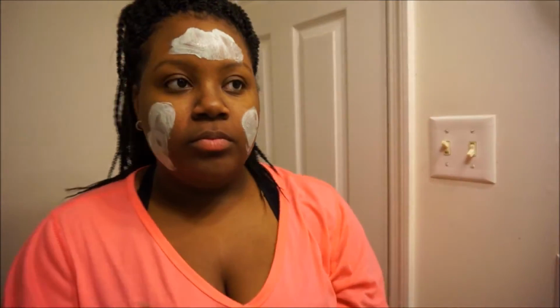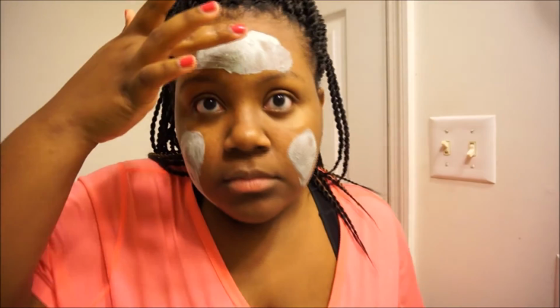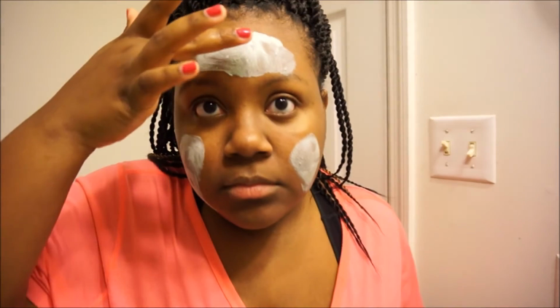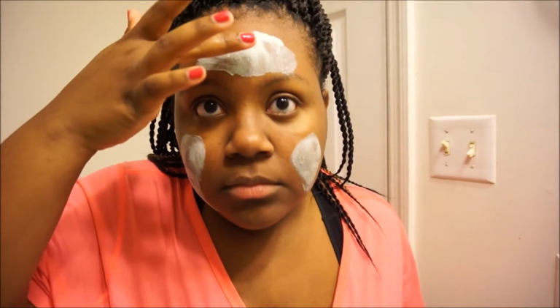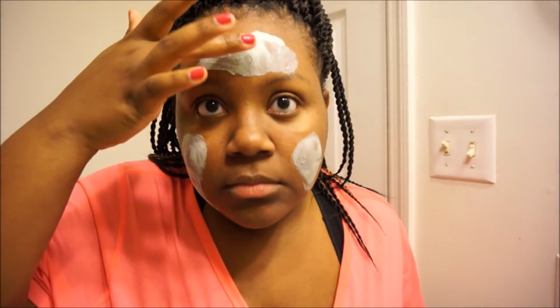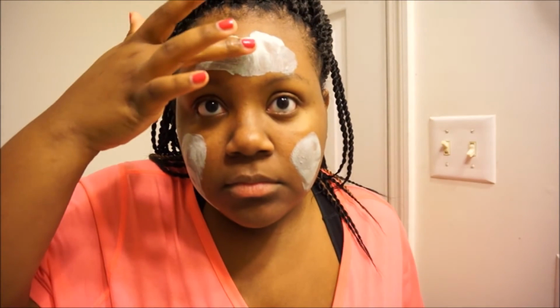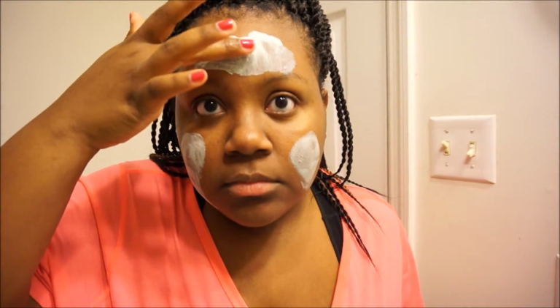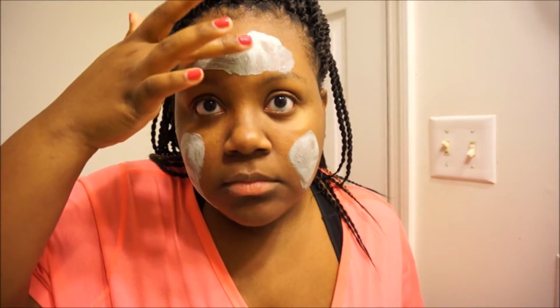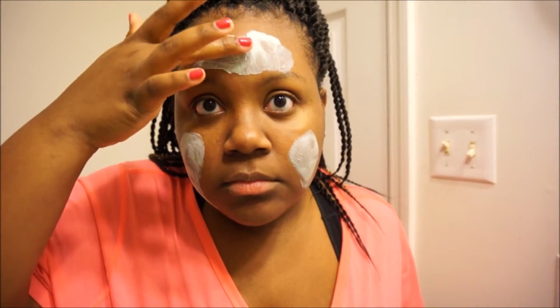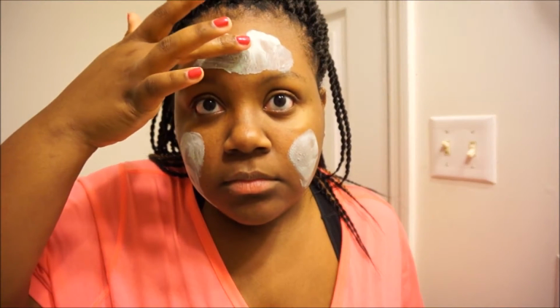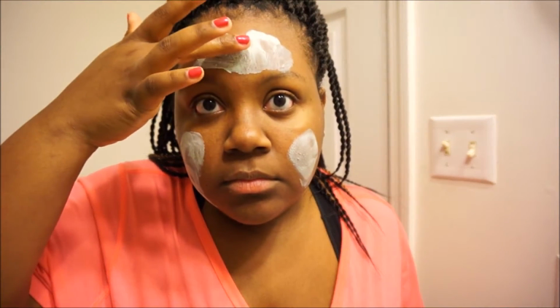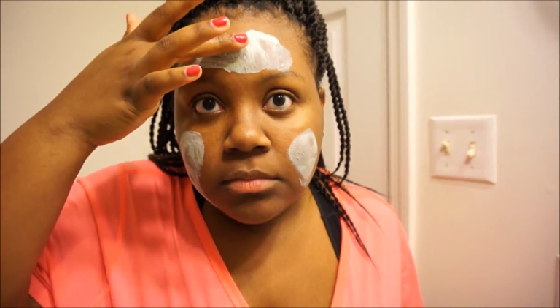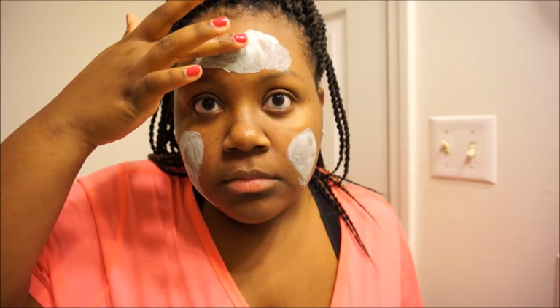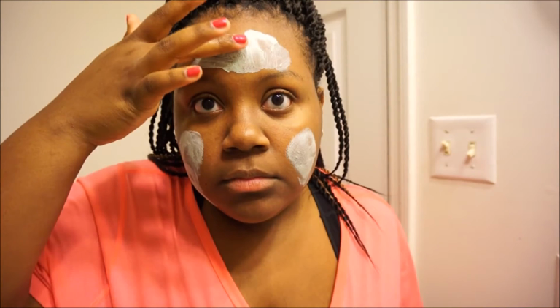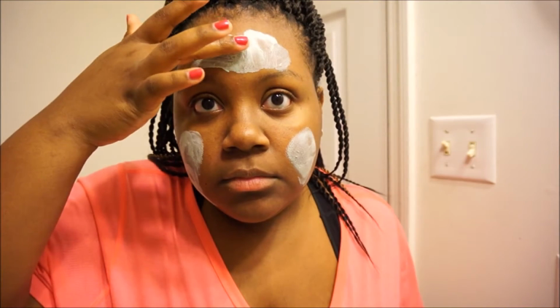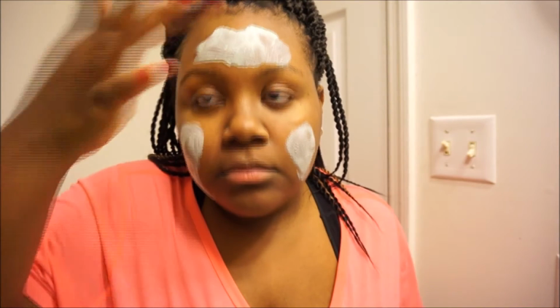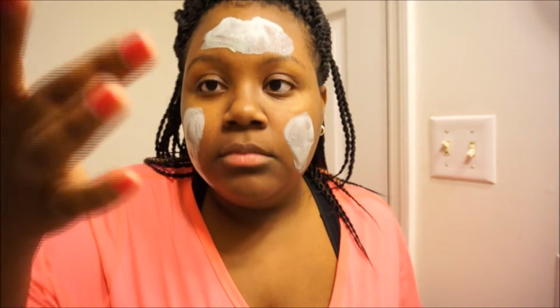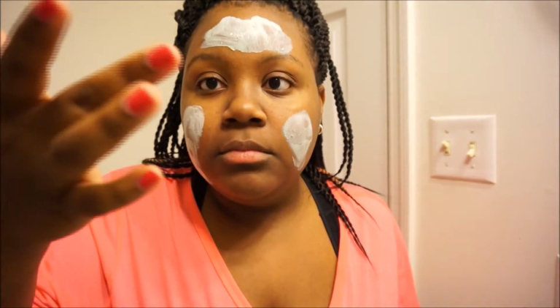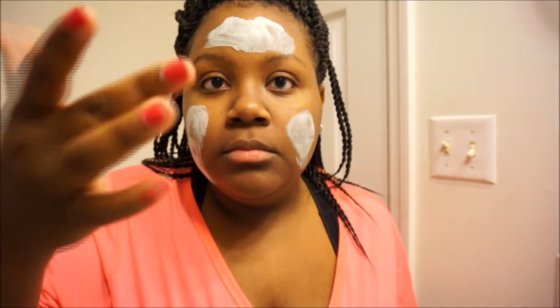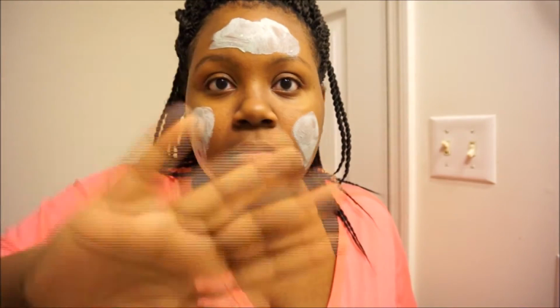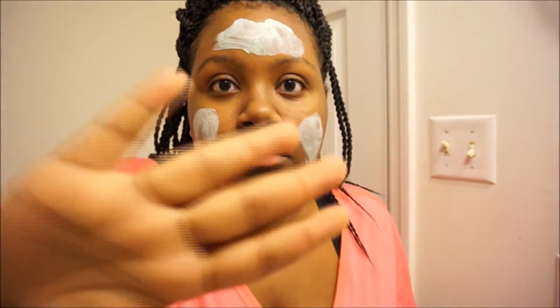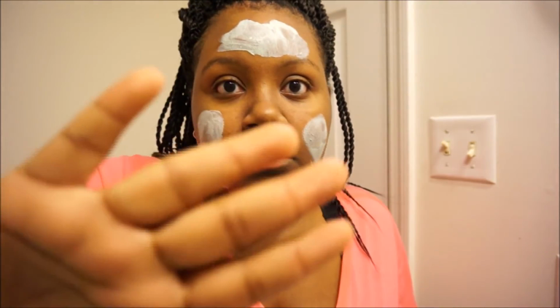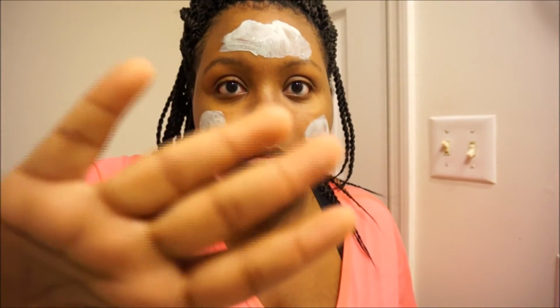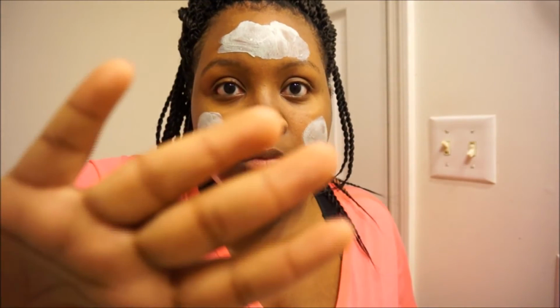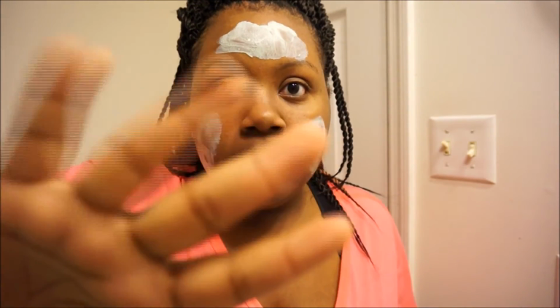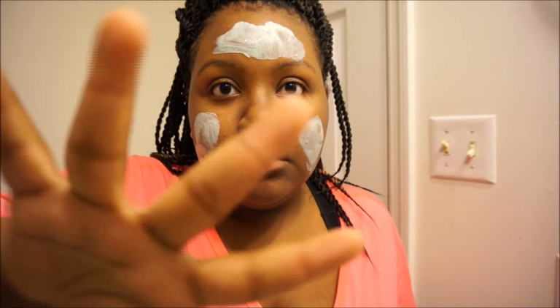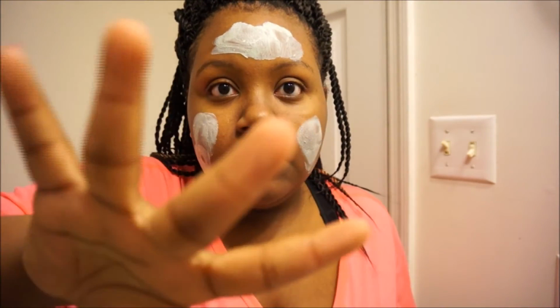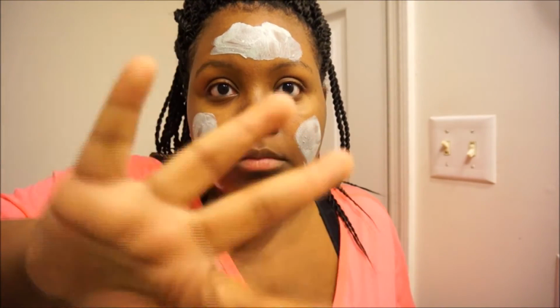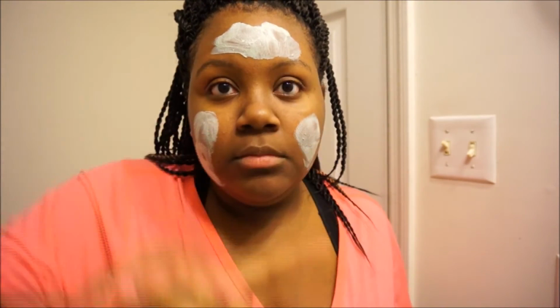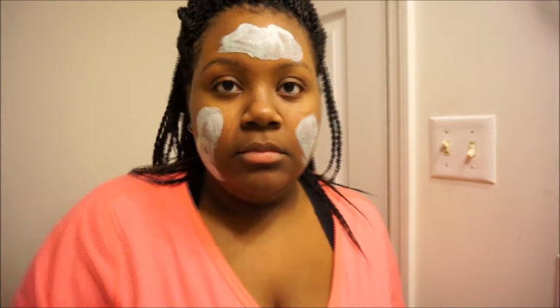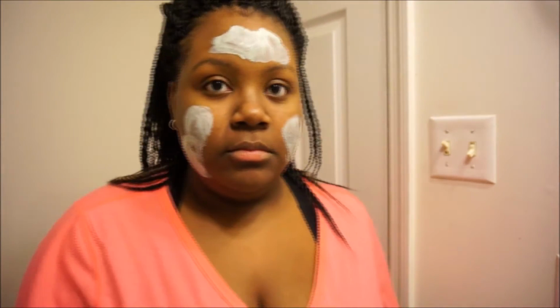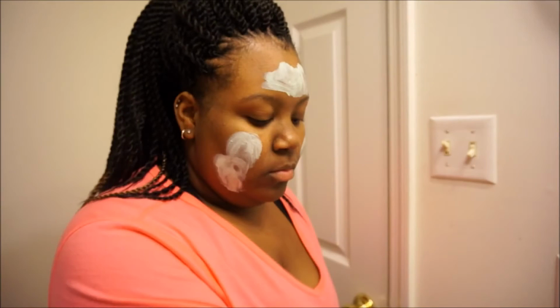I'm just checking to see if that mask is dry, and it is, so I'm going to go ahead and rinse it off.